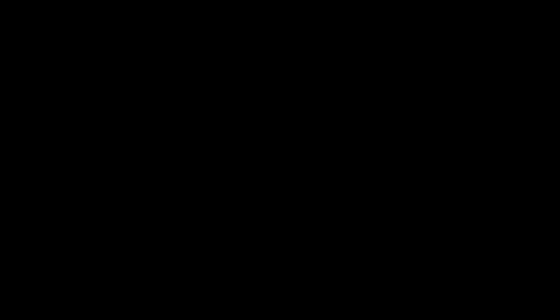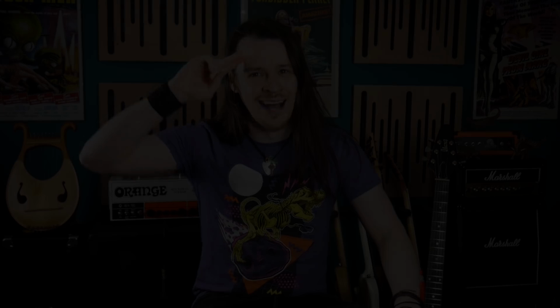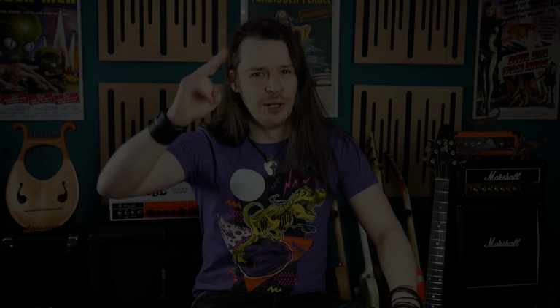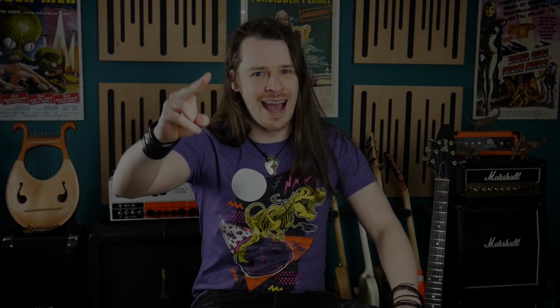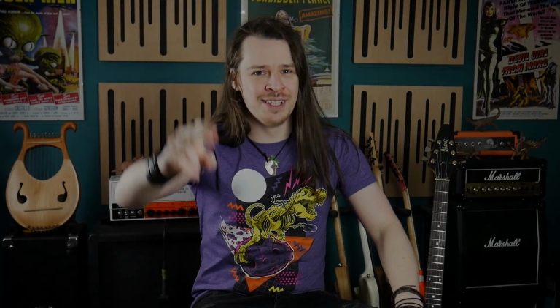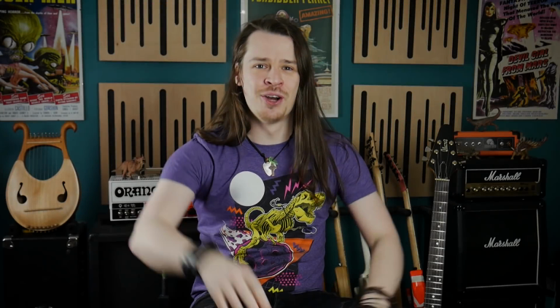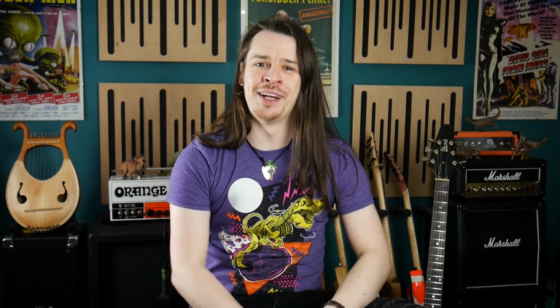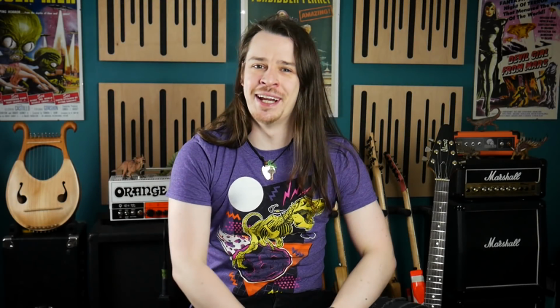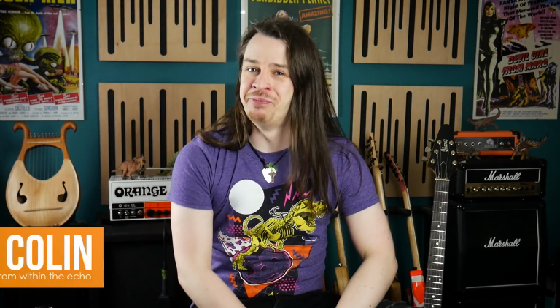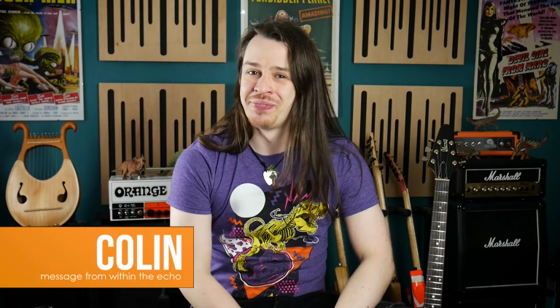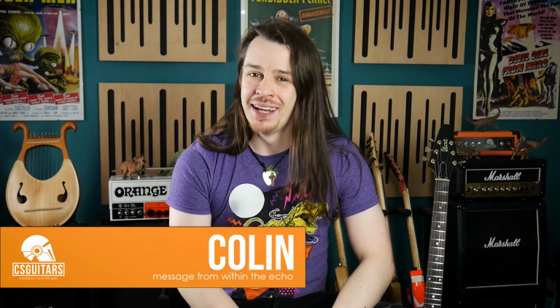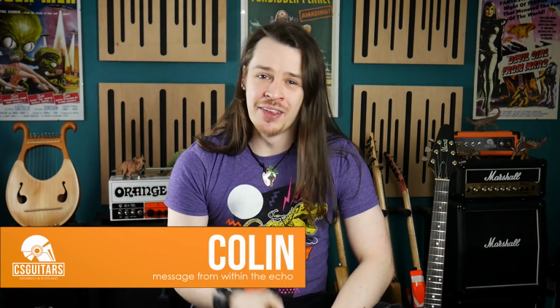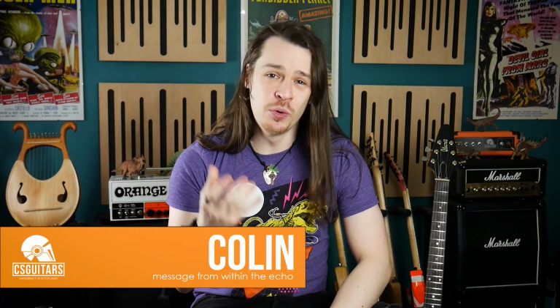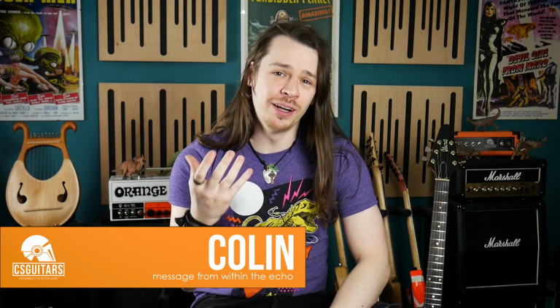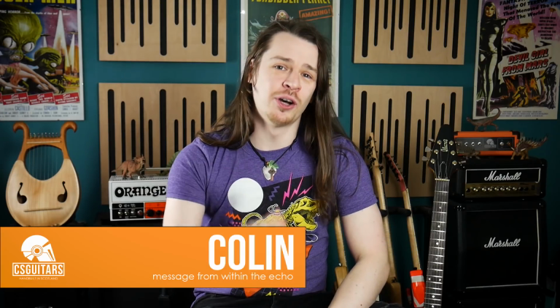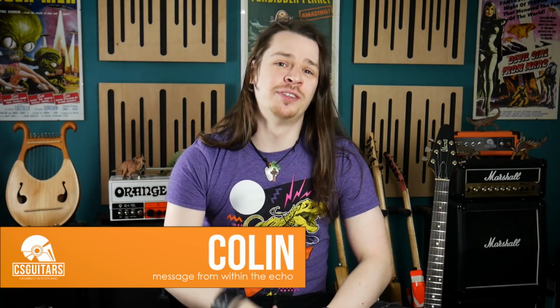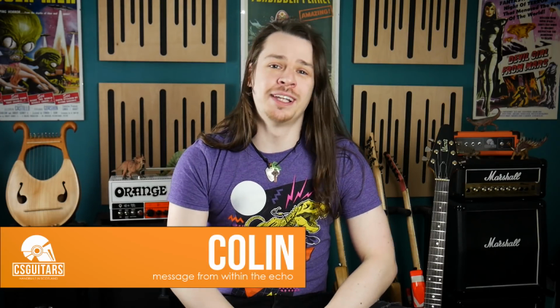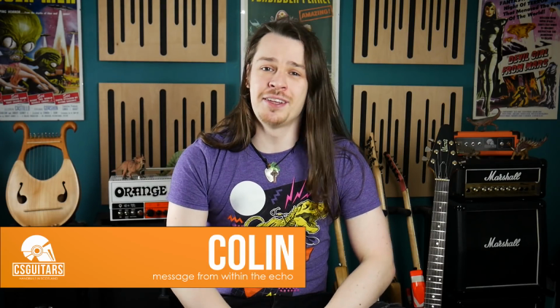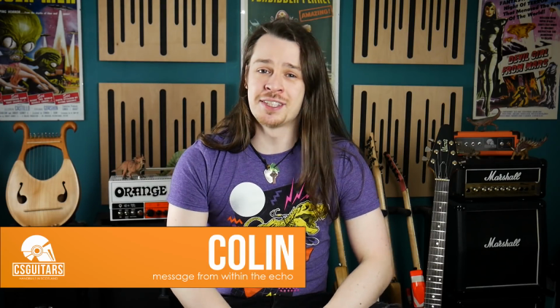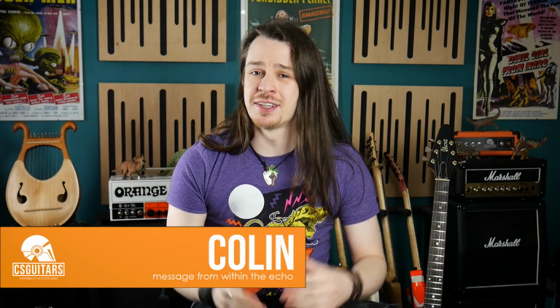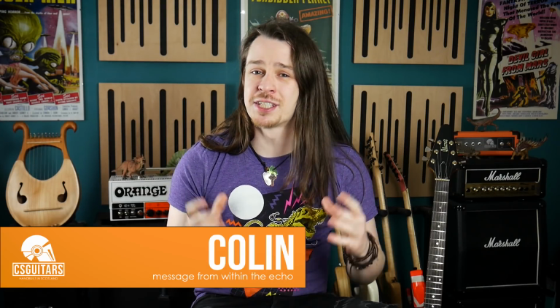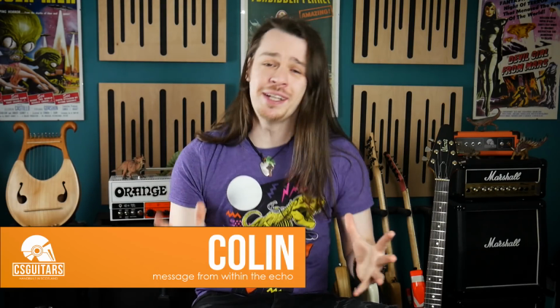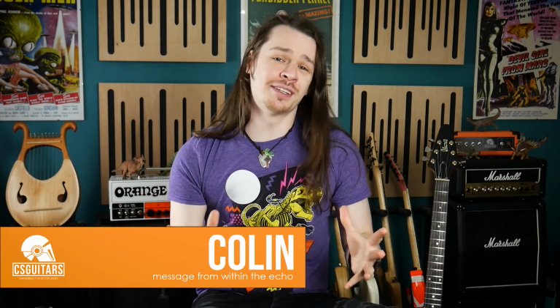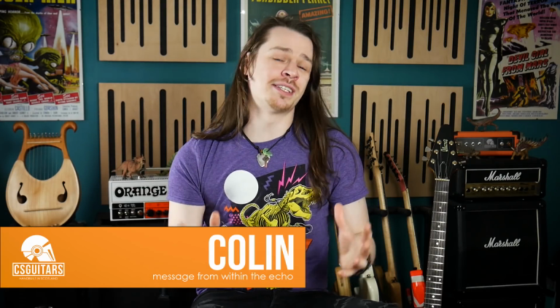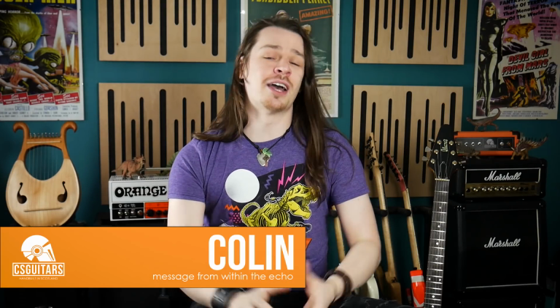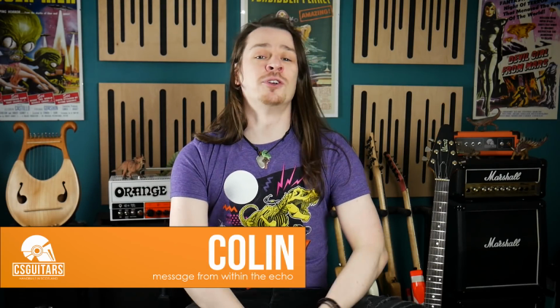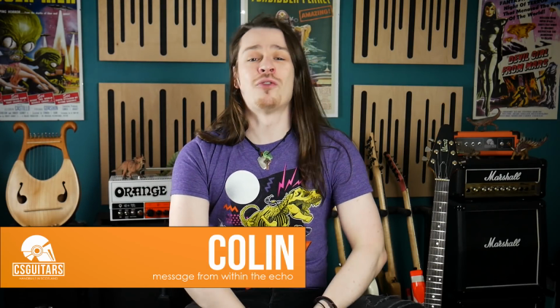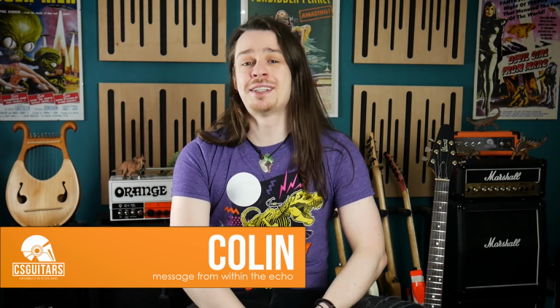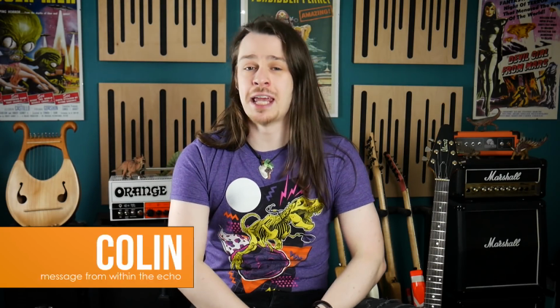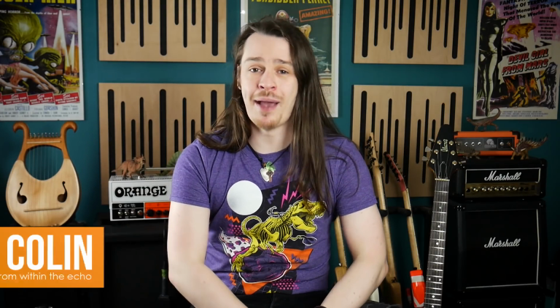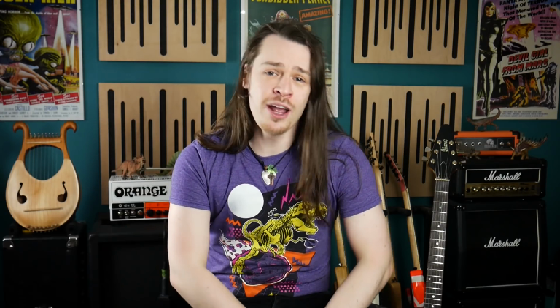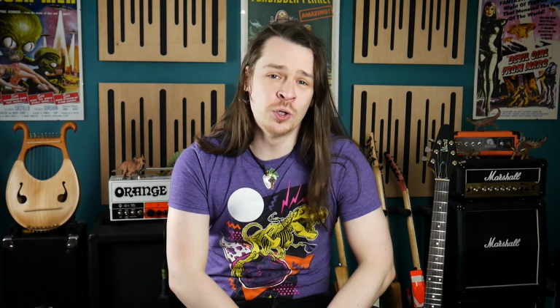Hello guys, Colin here. In the world of delay, there is nothing sweeter than the sound of a tape echo.